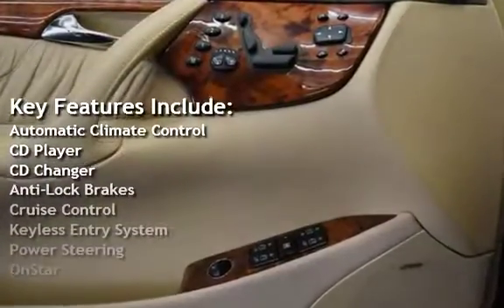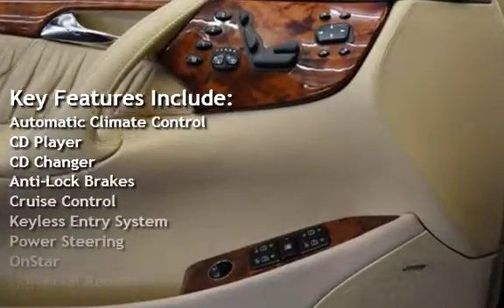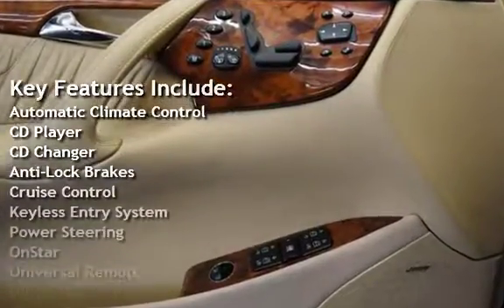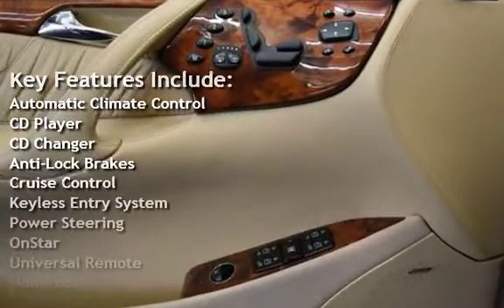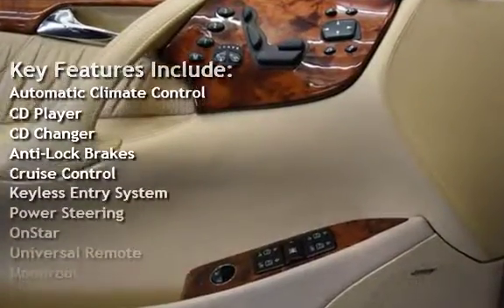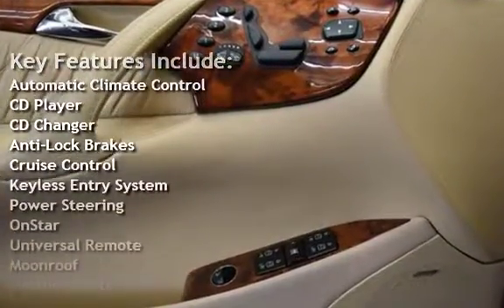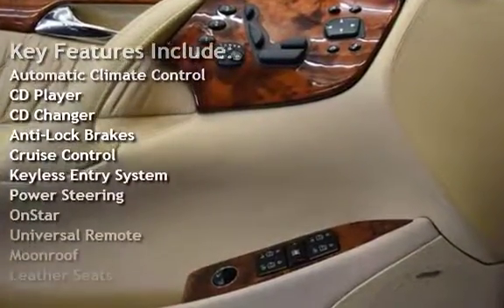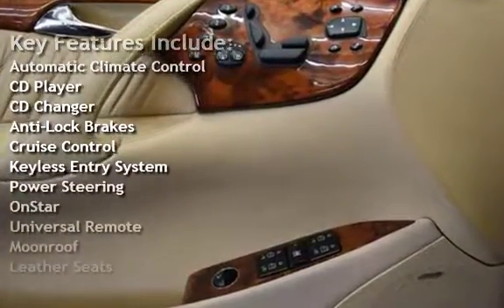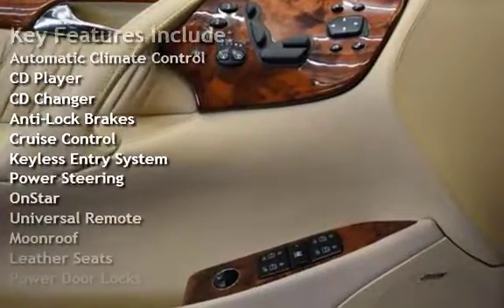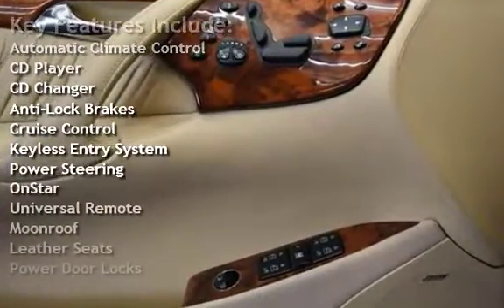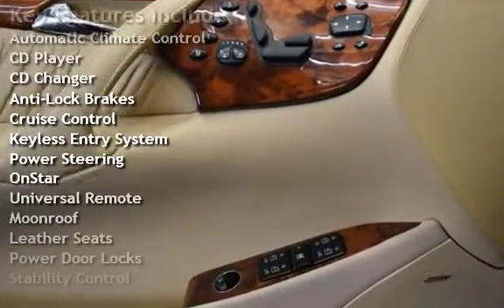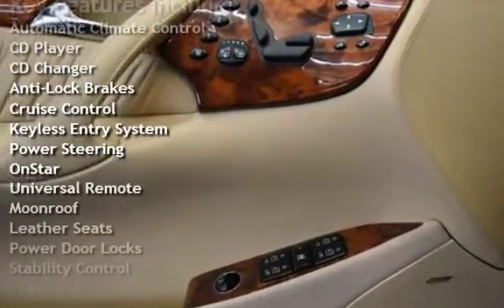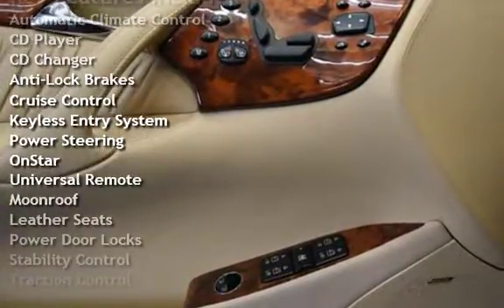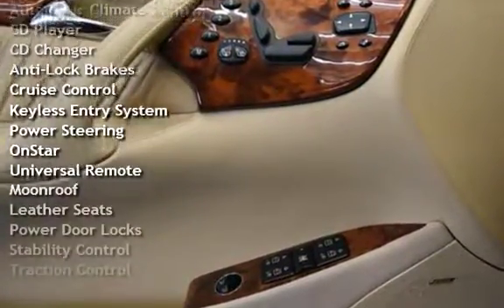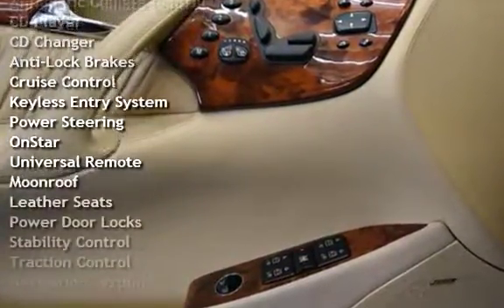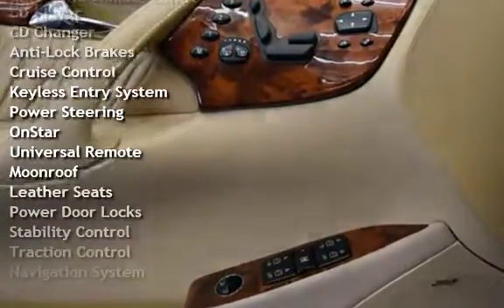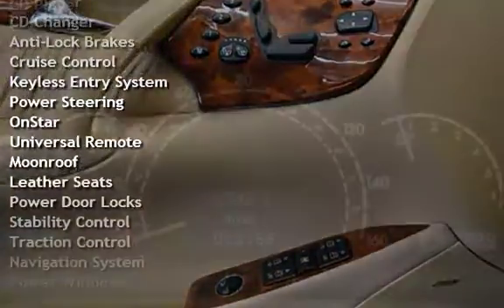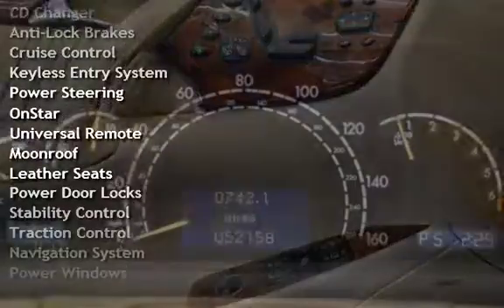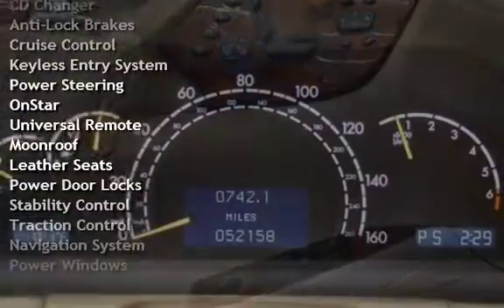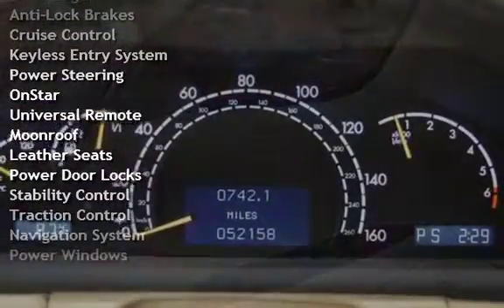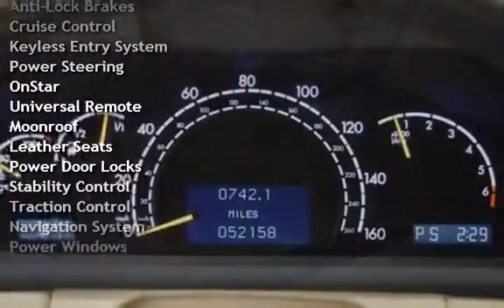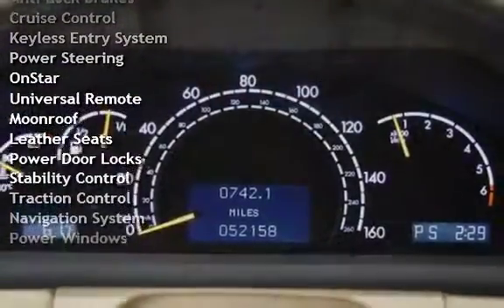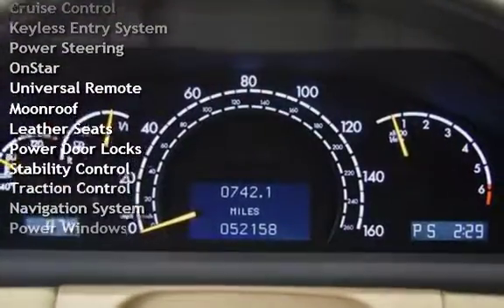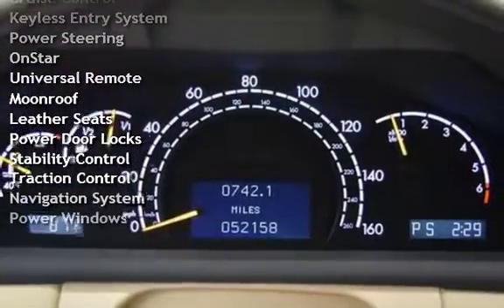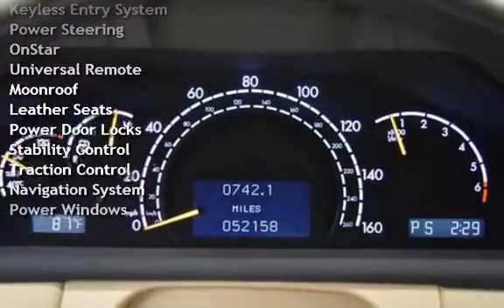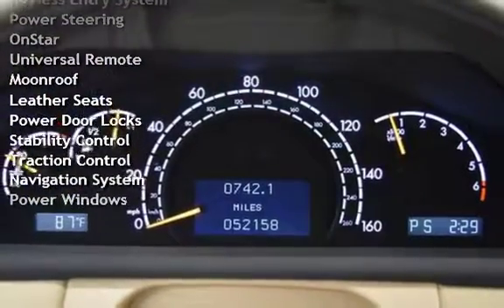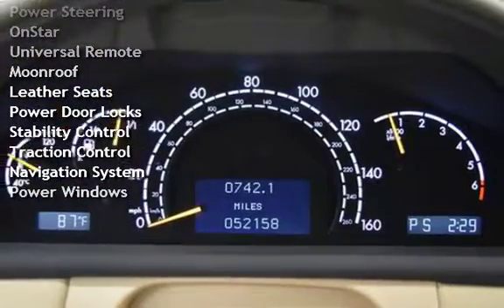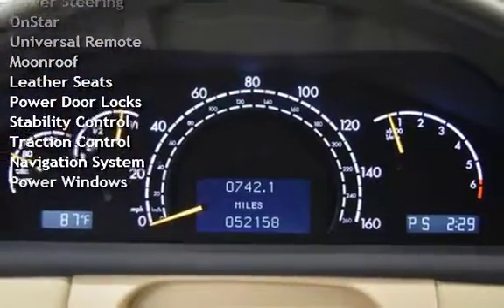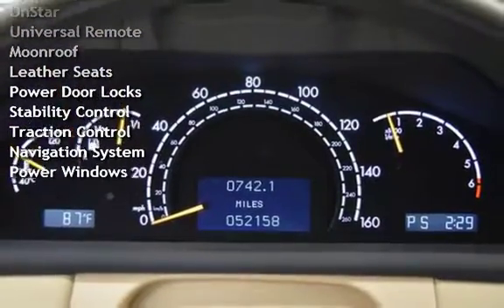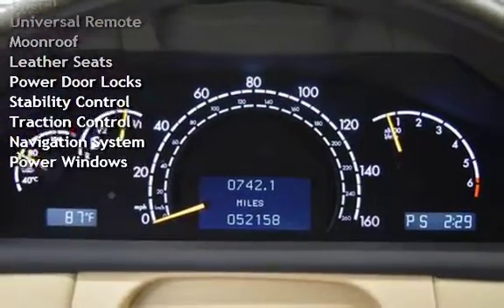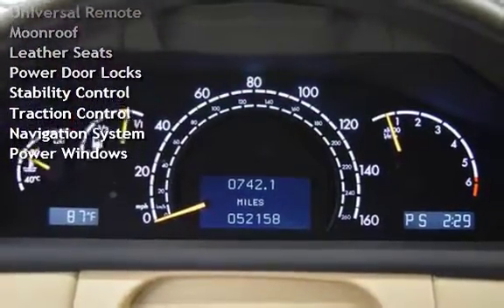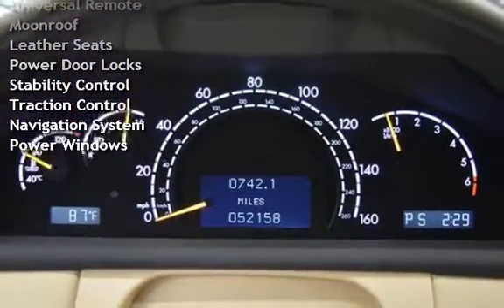Anti-lock brakes, cruise control, keyless entry, power steering, OnStar, and universal remote.